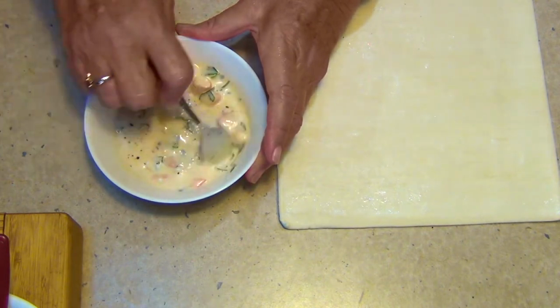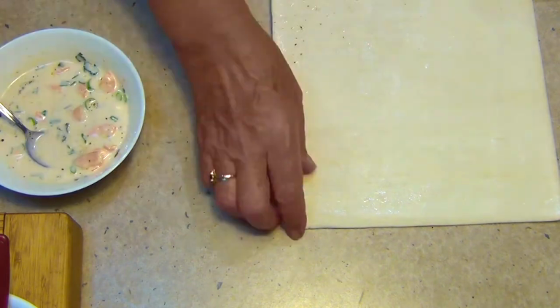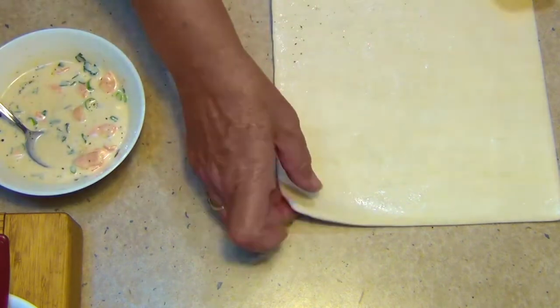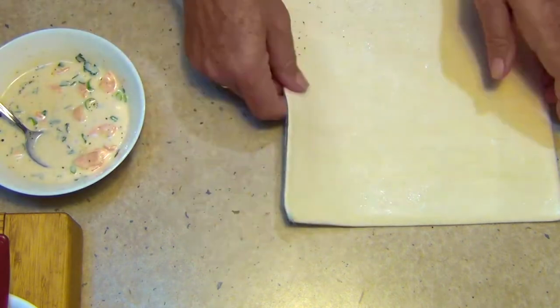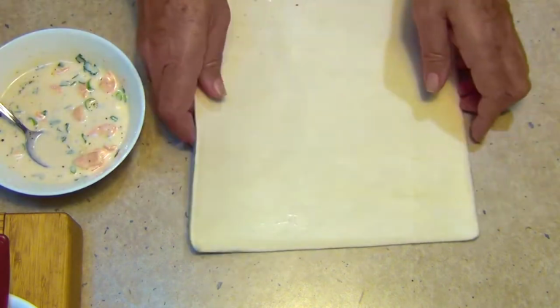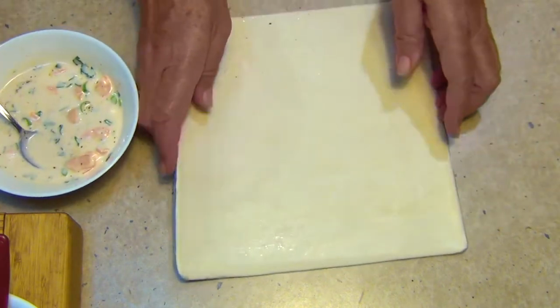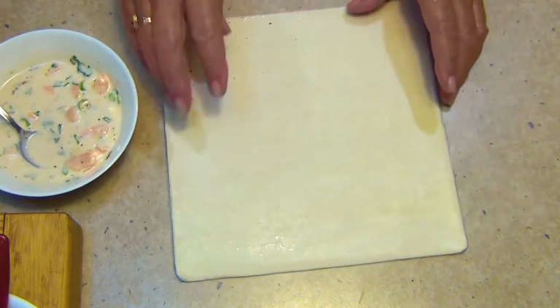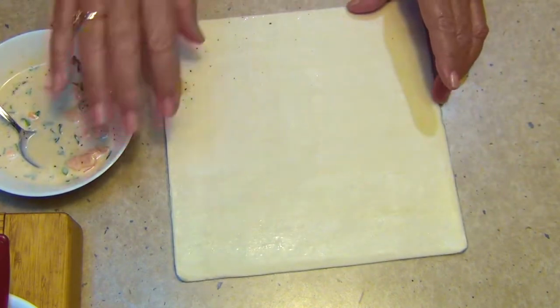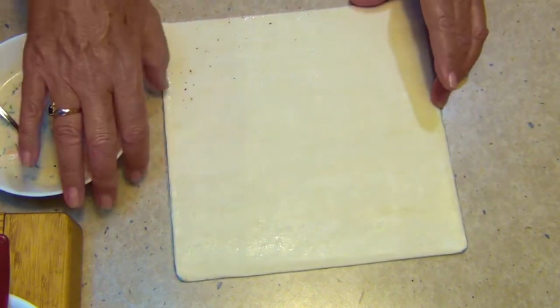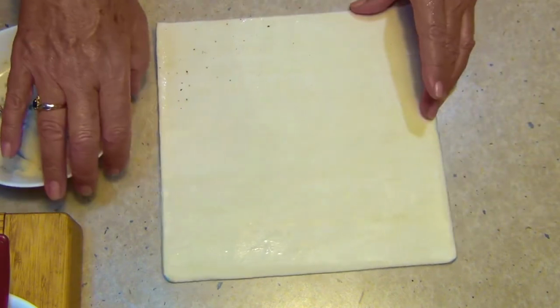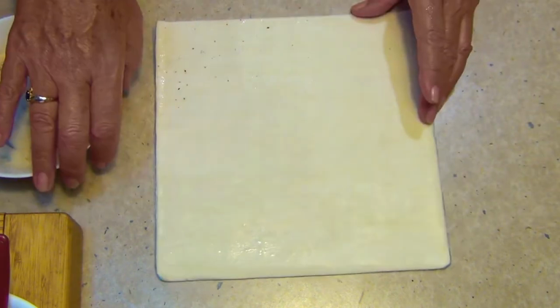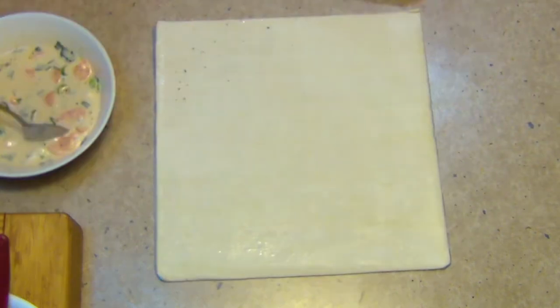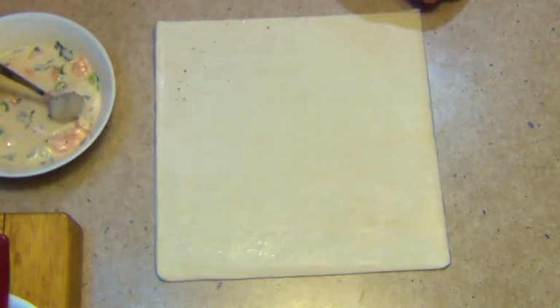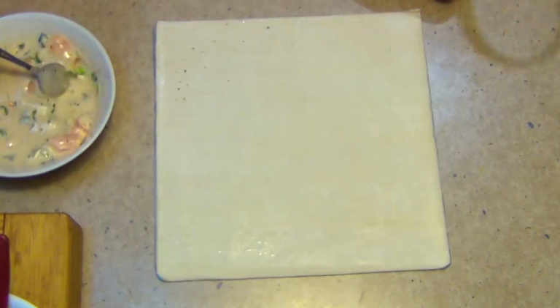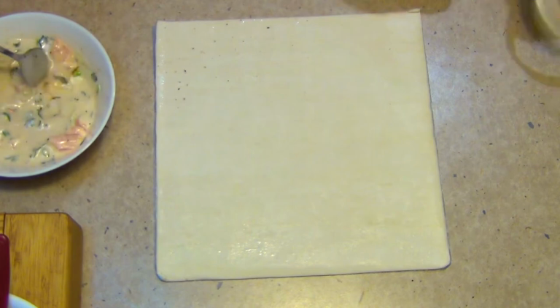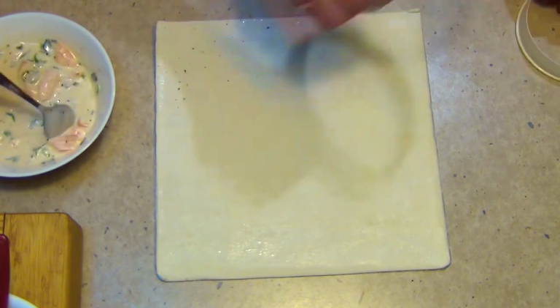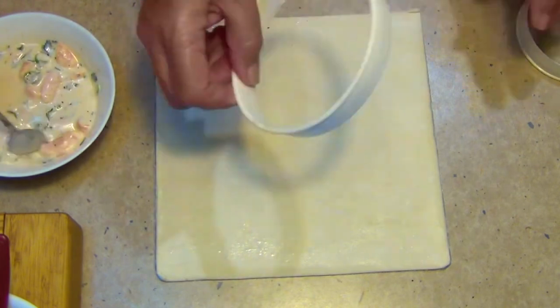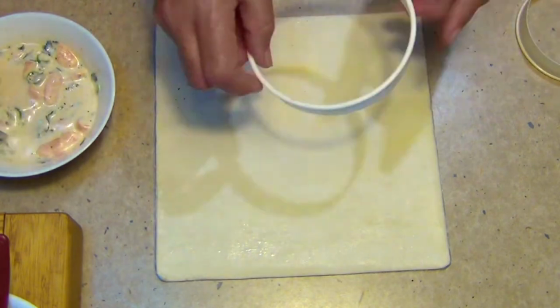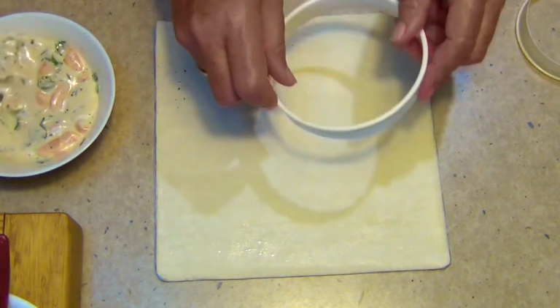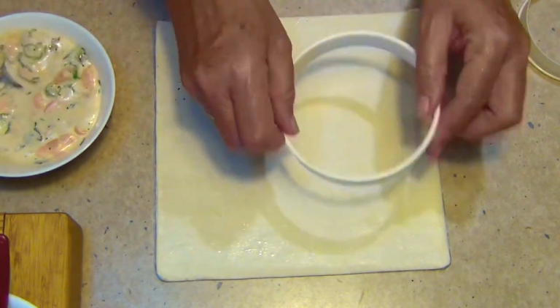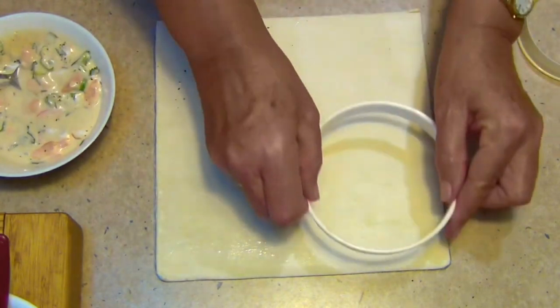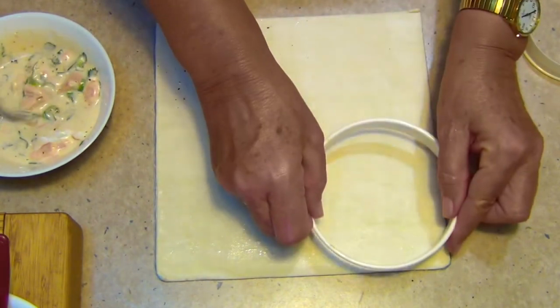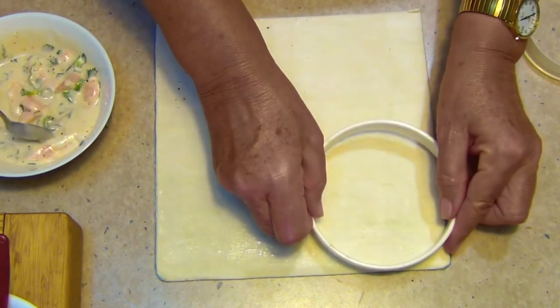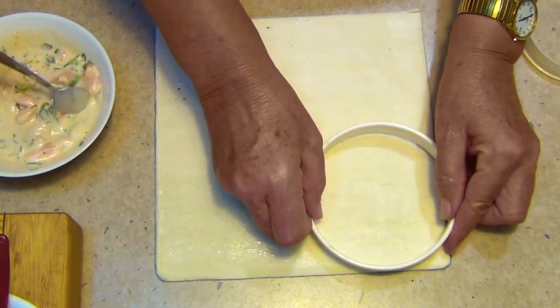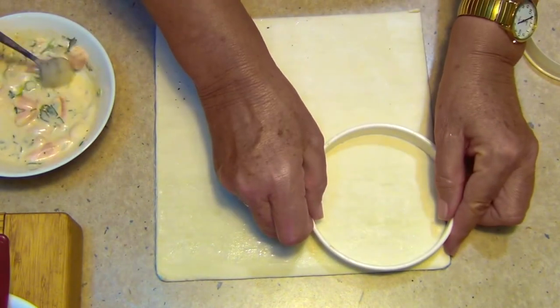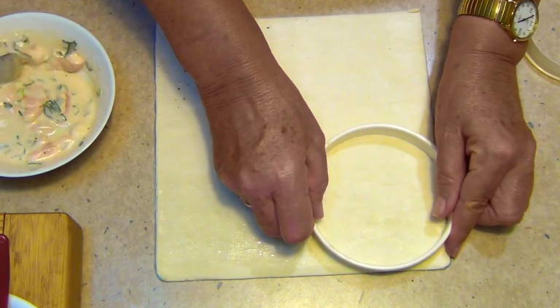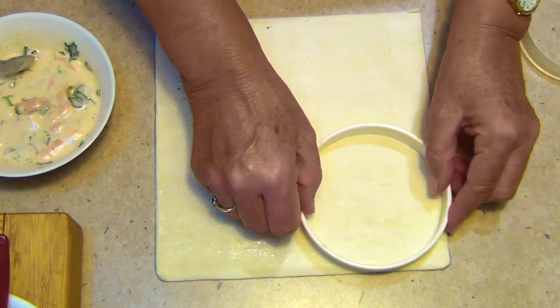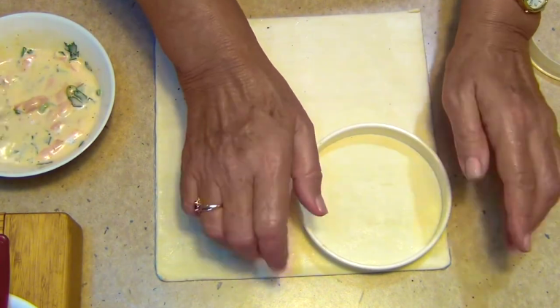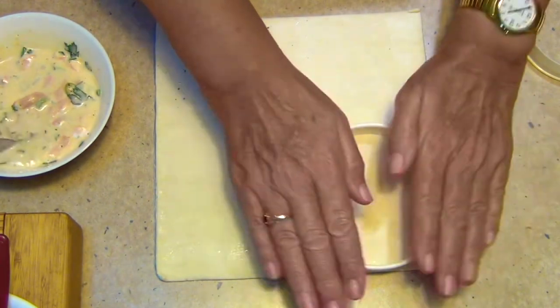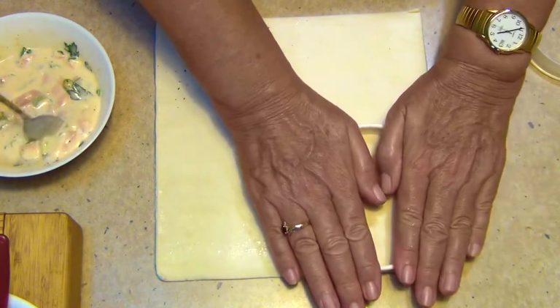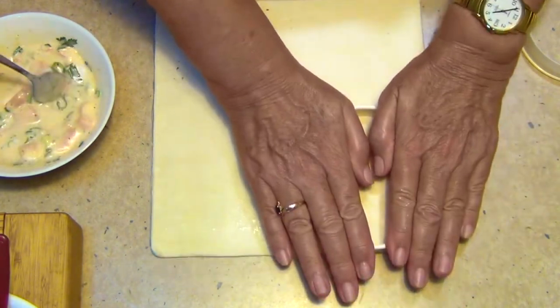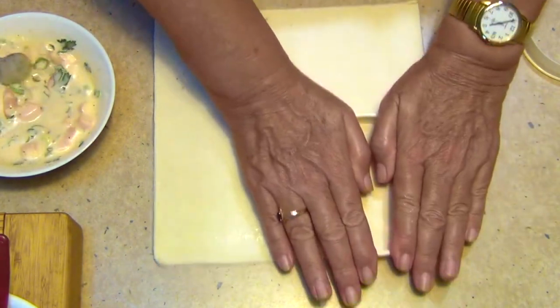We've got our pastry here. We're going to cut two pies out of the one sheet and I'll show you how.